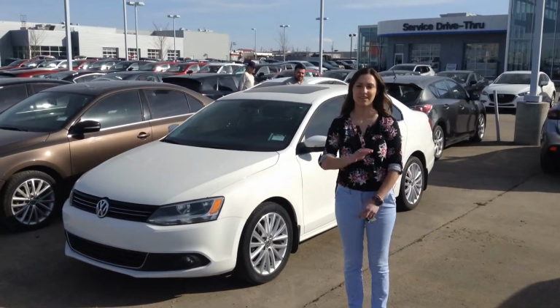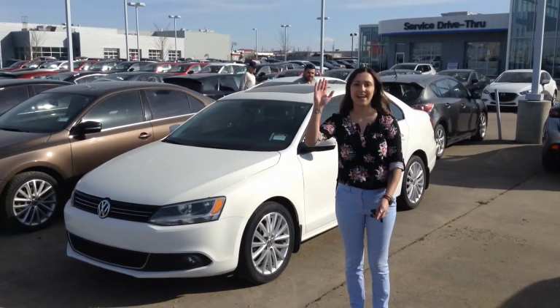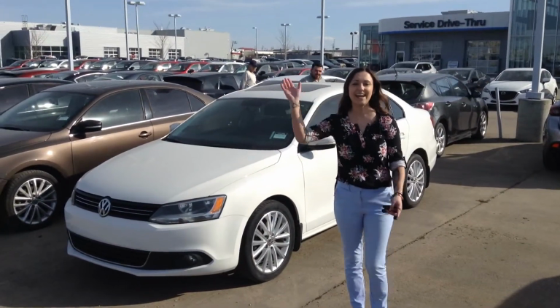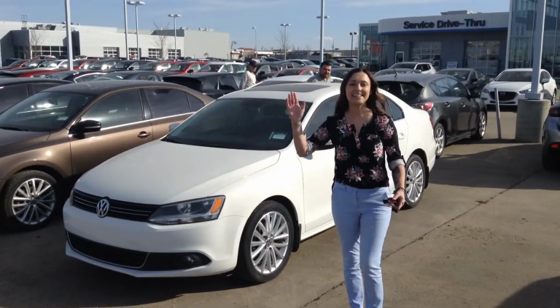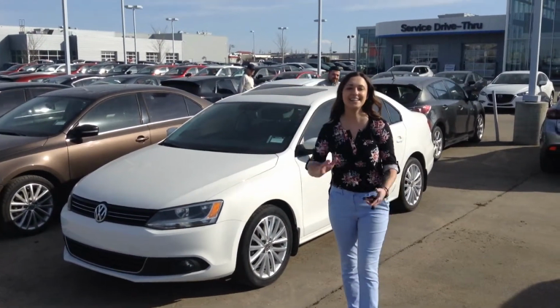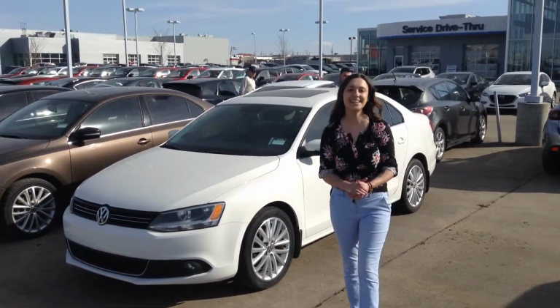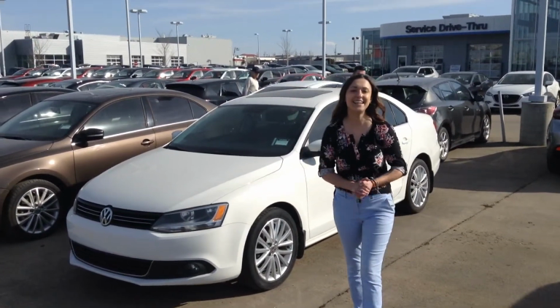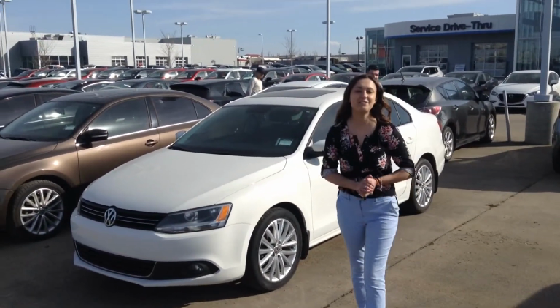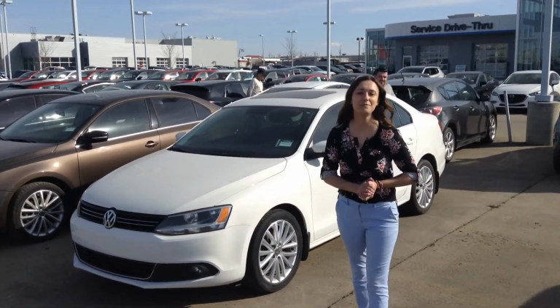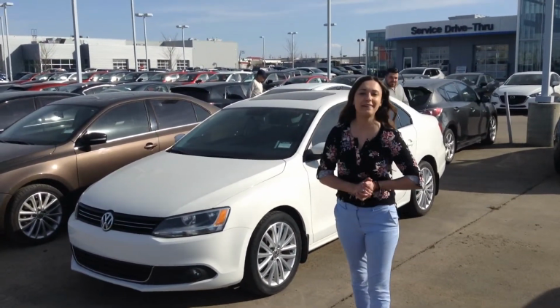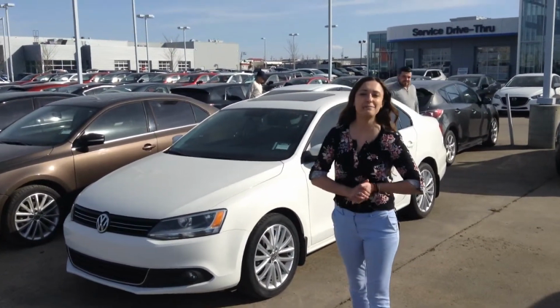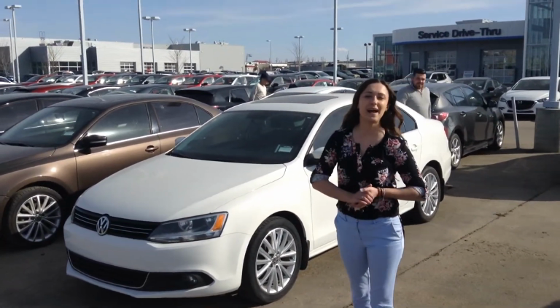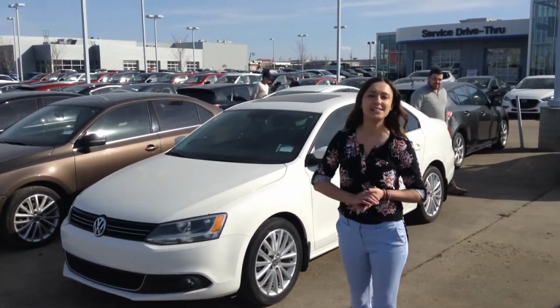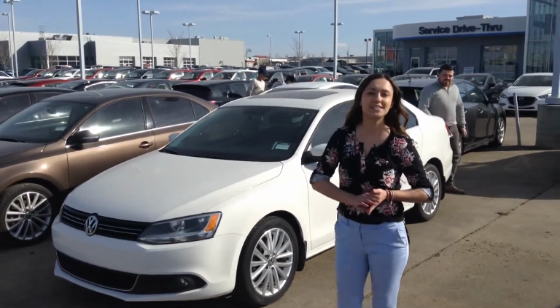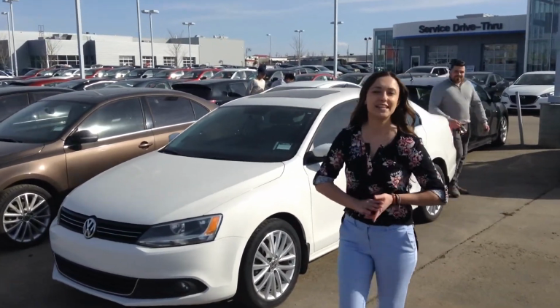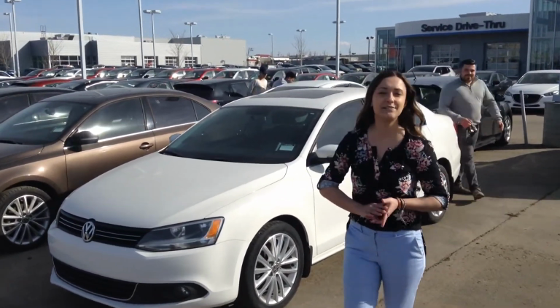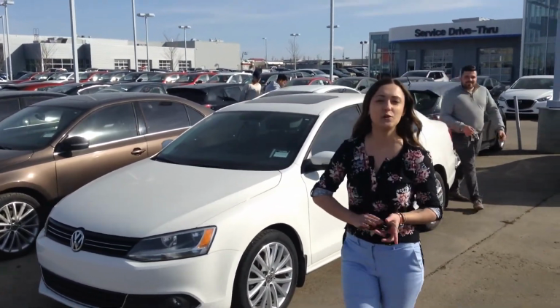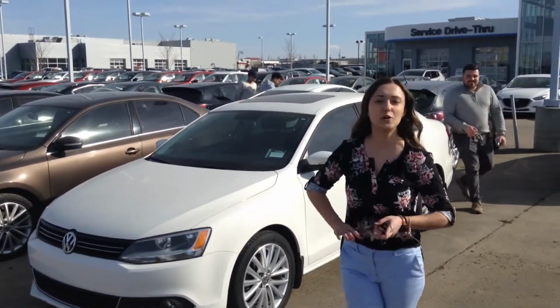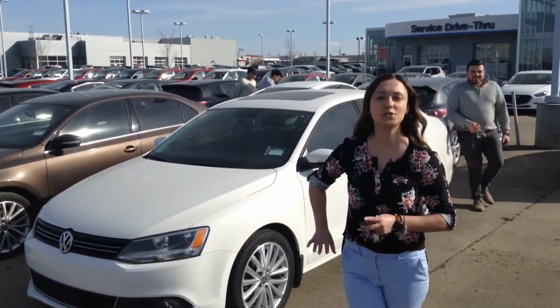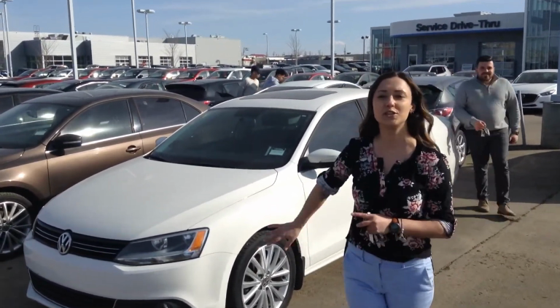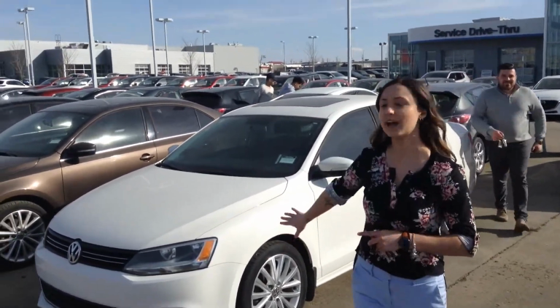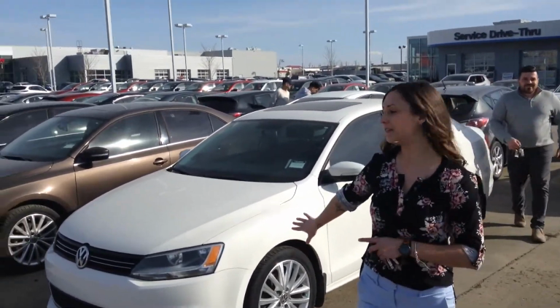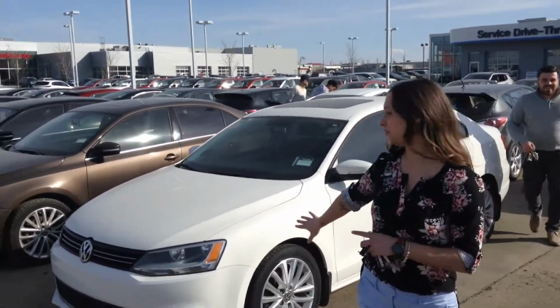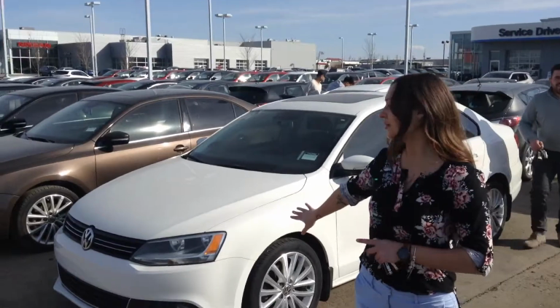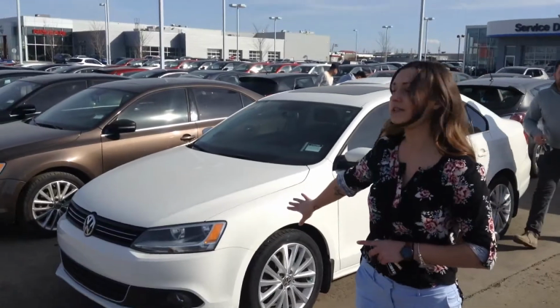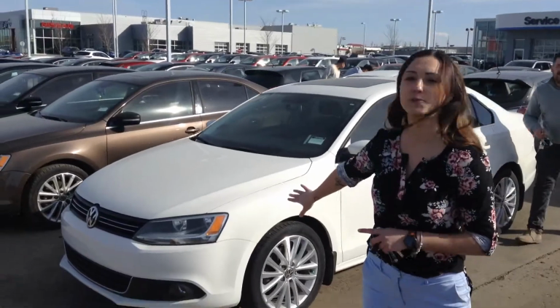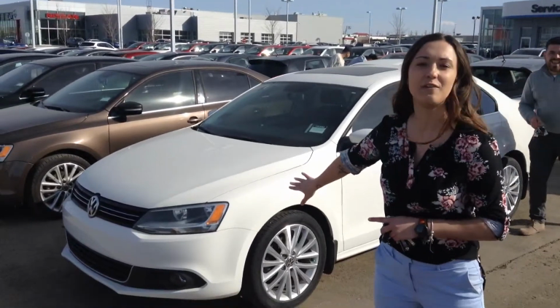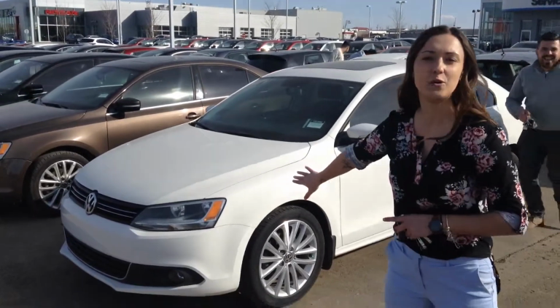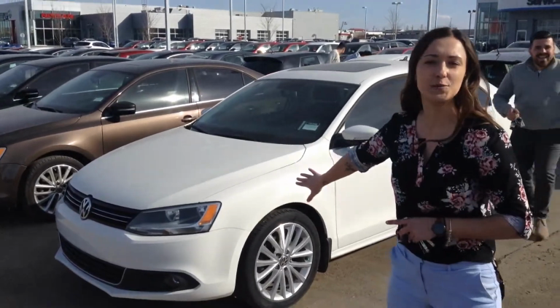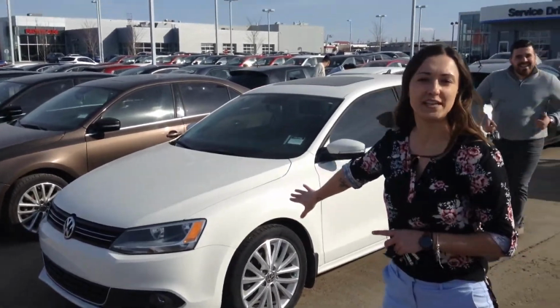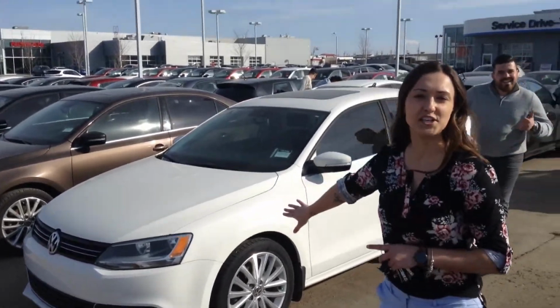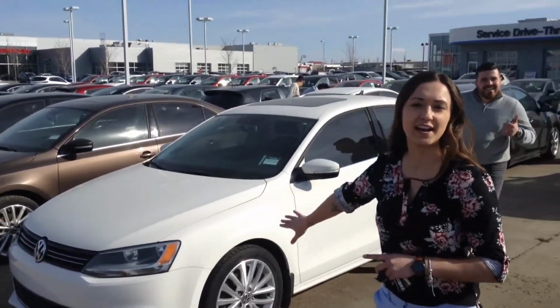Hey Dan, Delaney here from LA Mazda, going to give you a closer look at the 2012 Volkswagen Jetta.